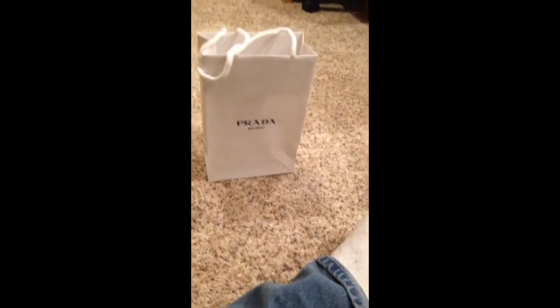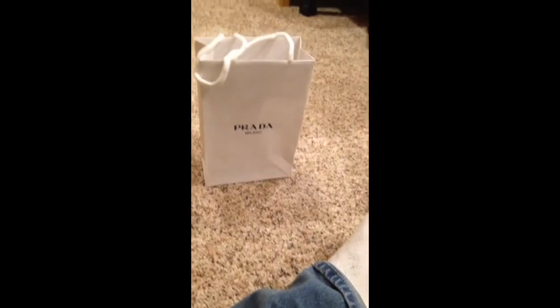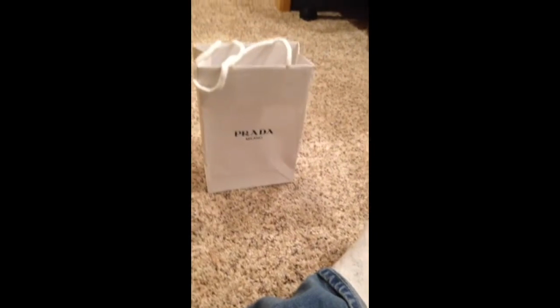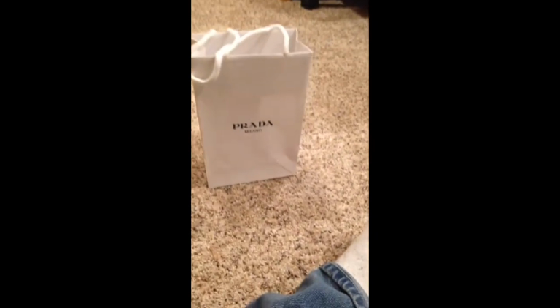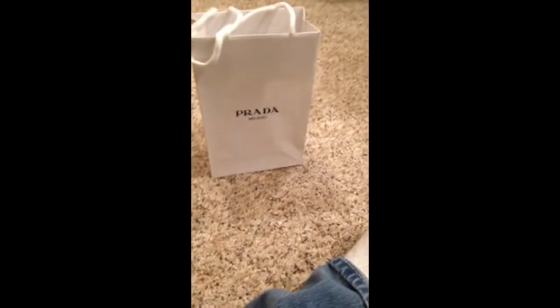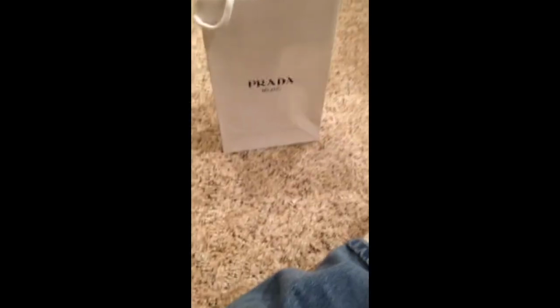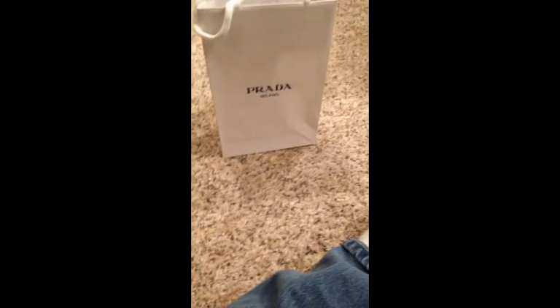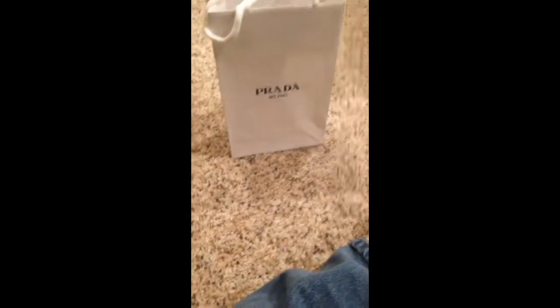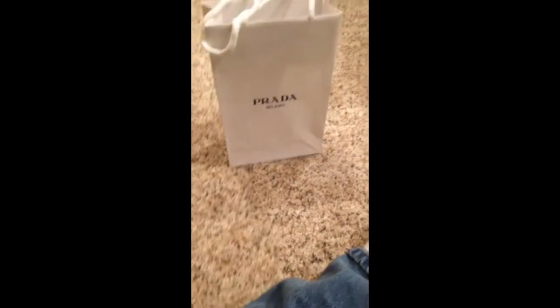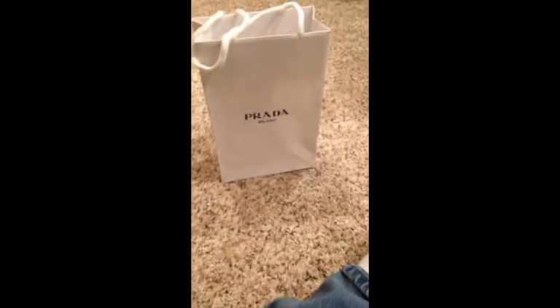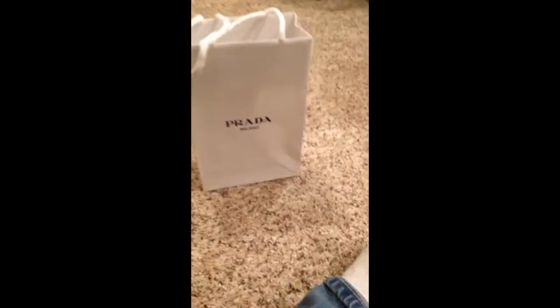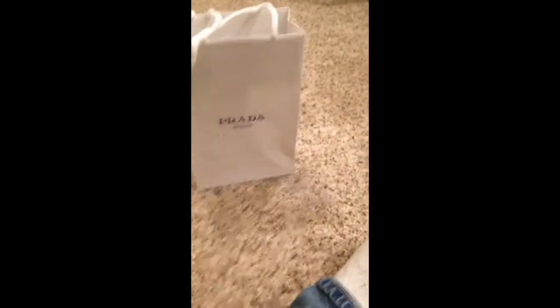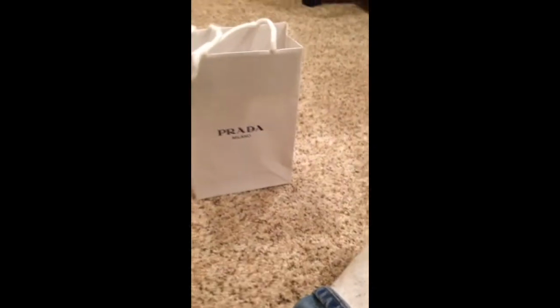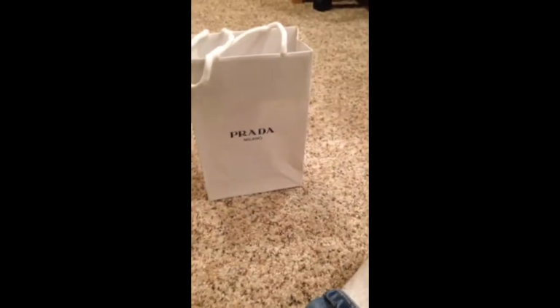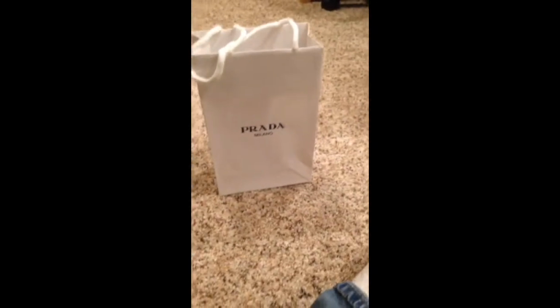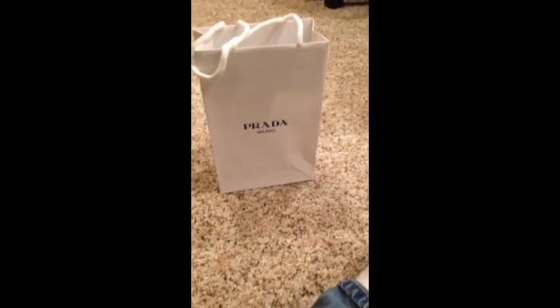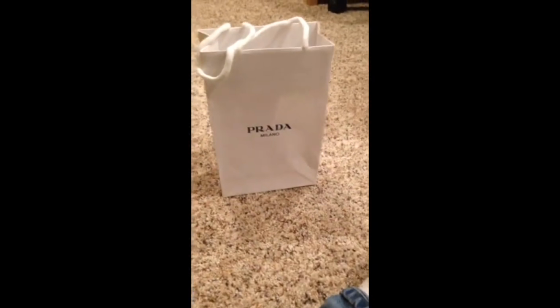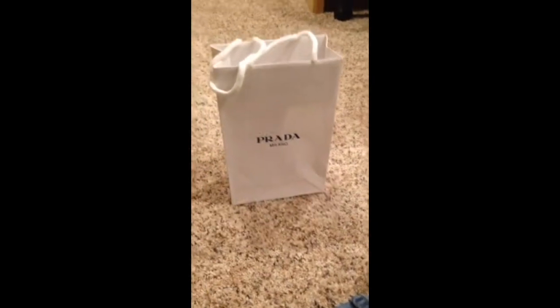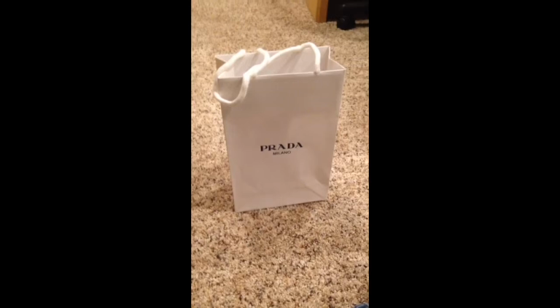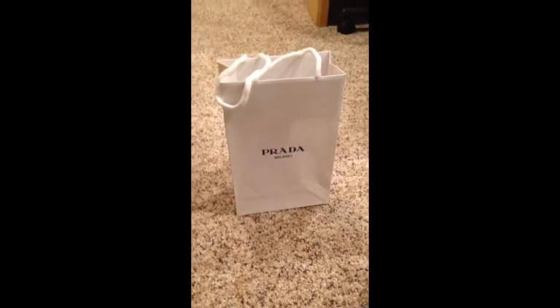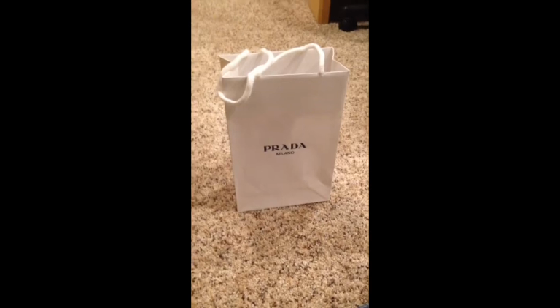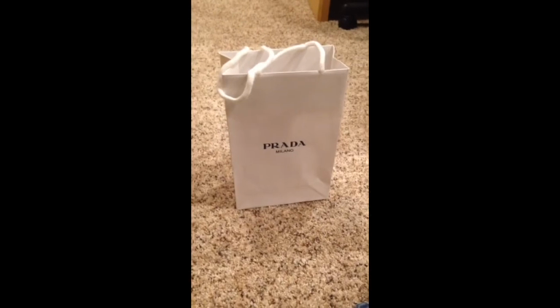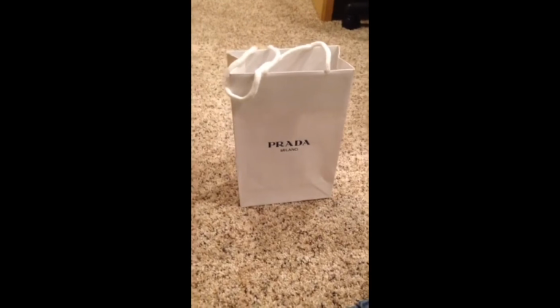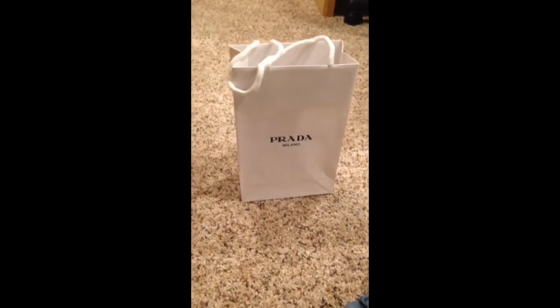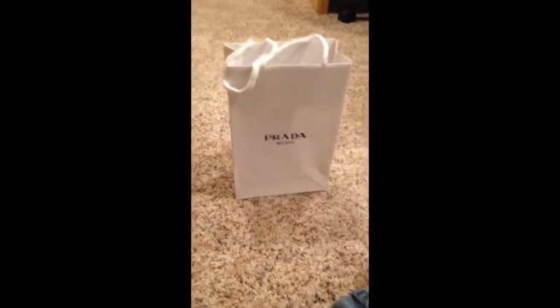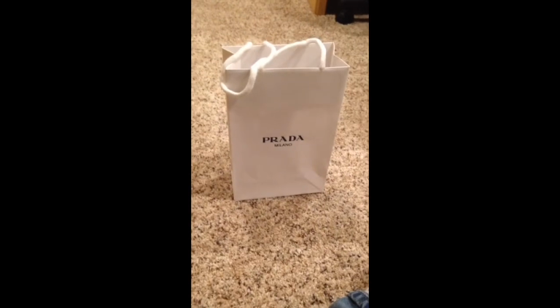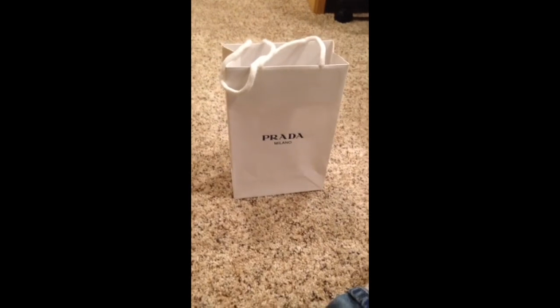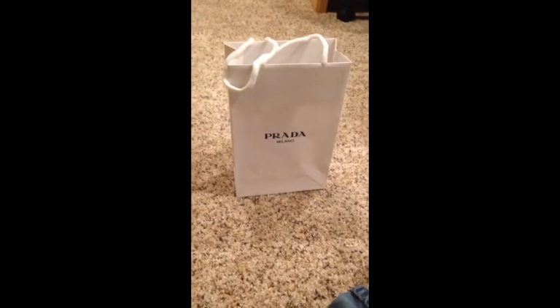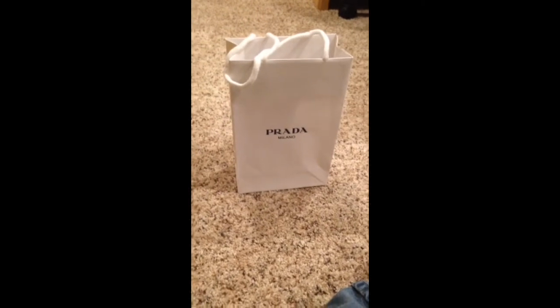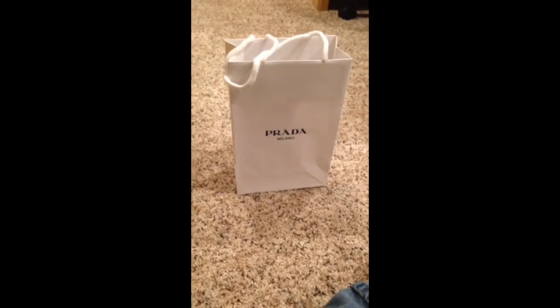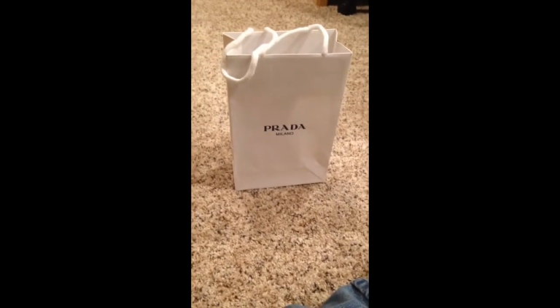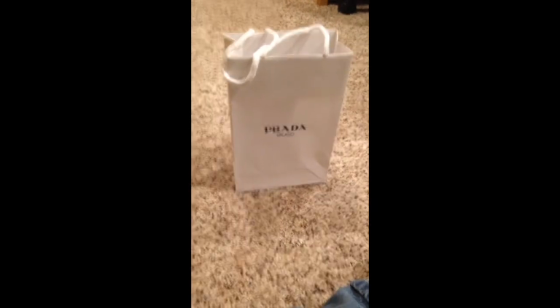Hi again, this is Nick. While I was at the Fashion Outlets today, I also got something at Prada.